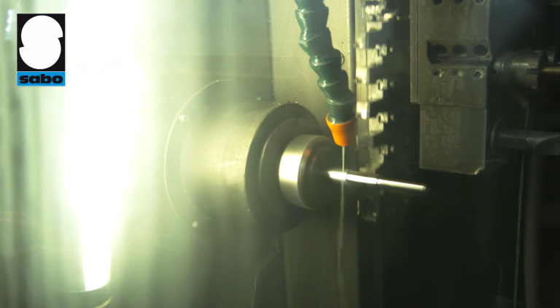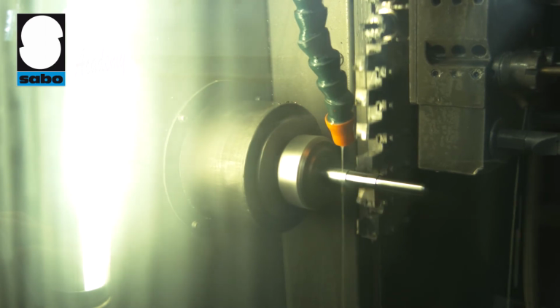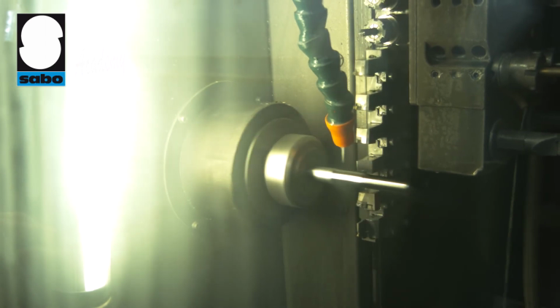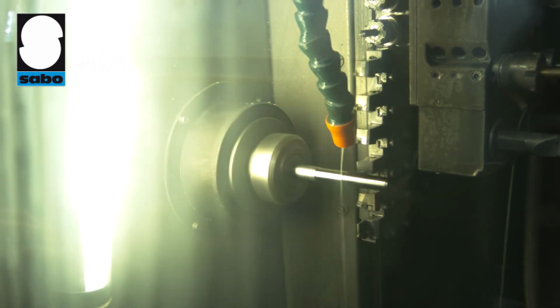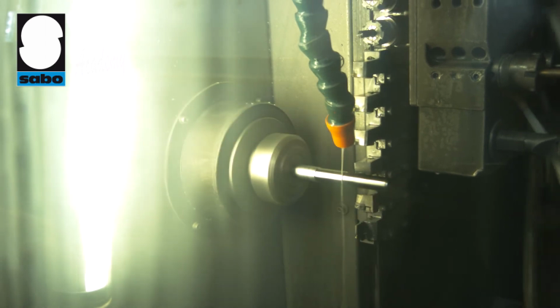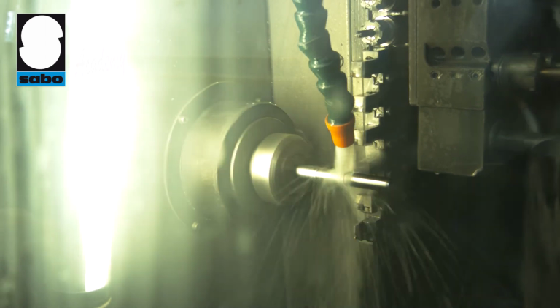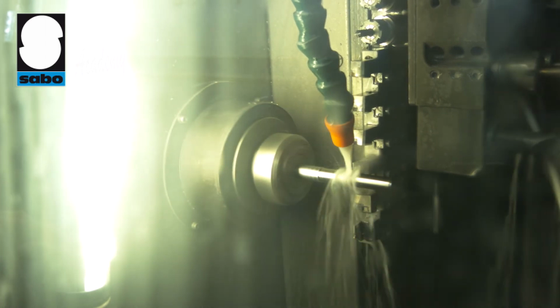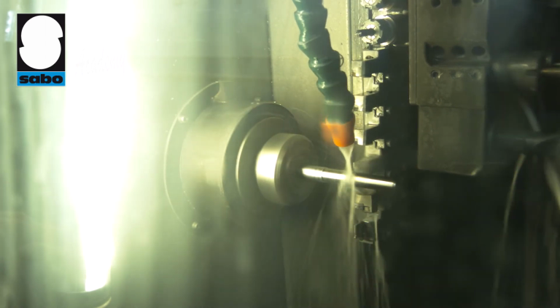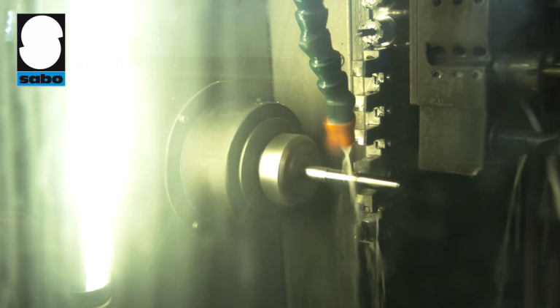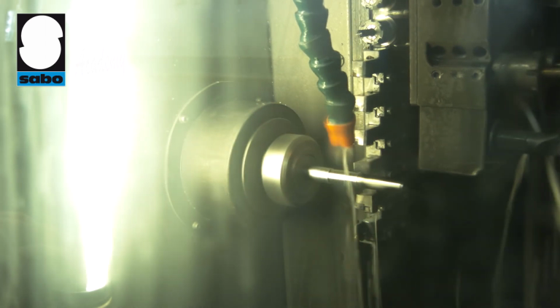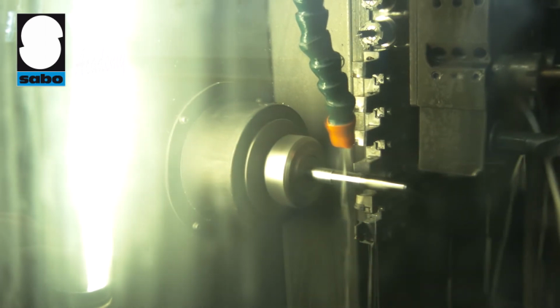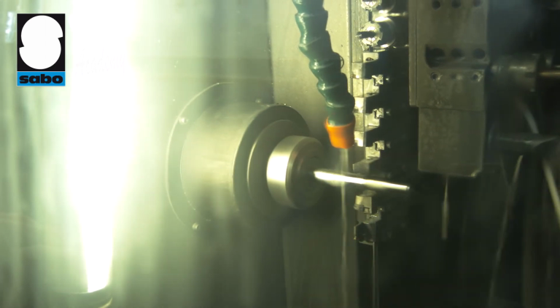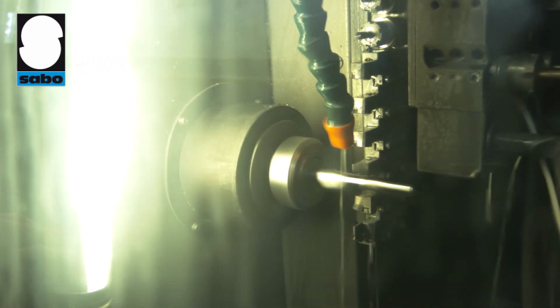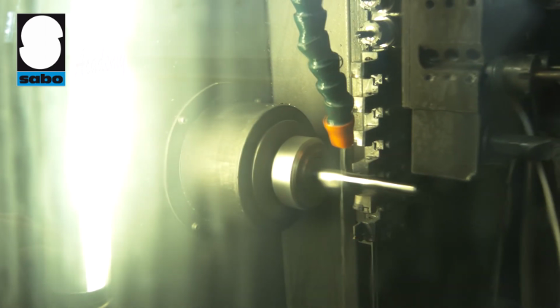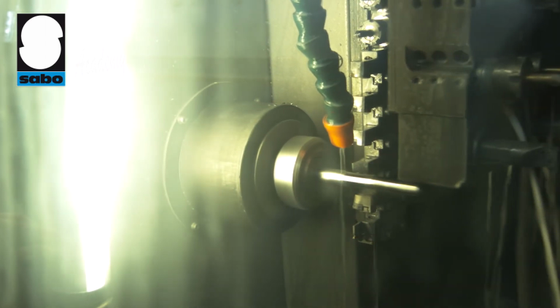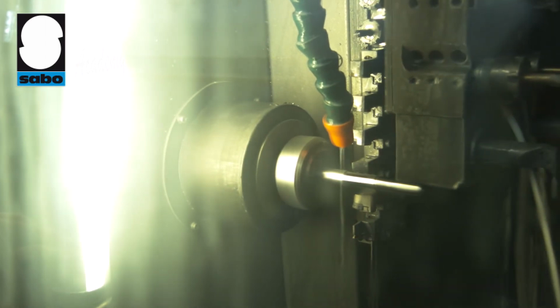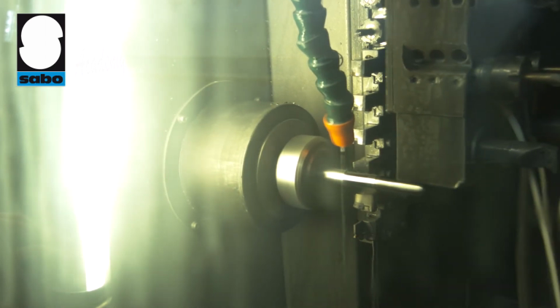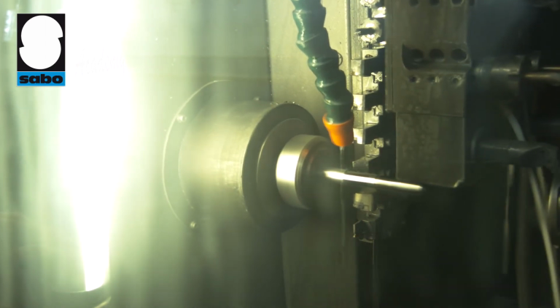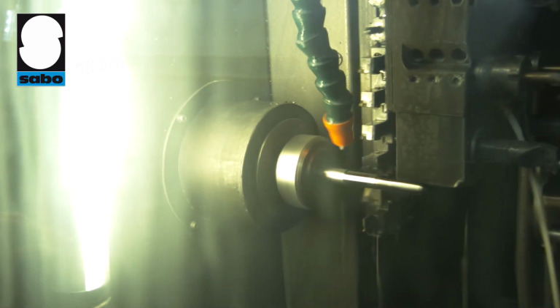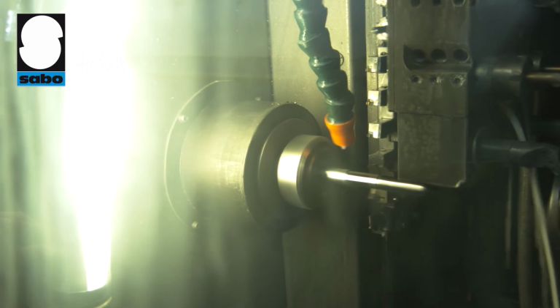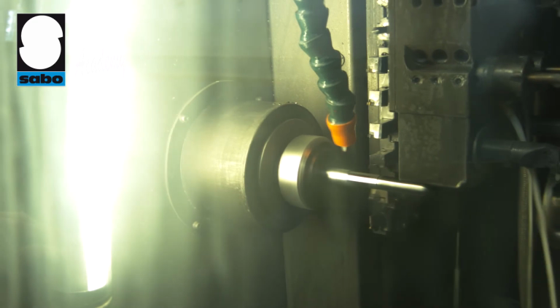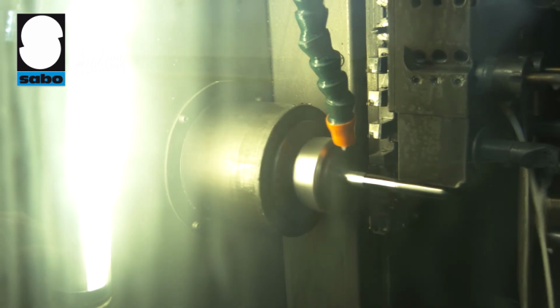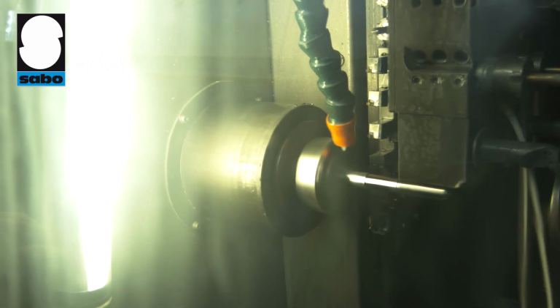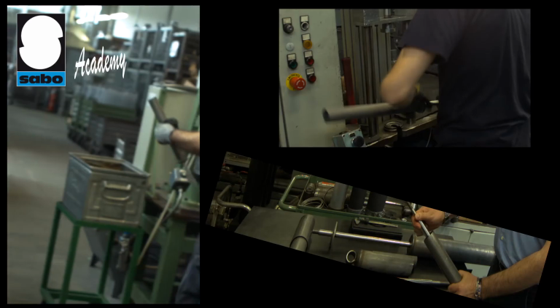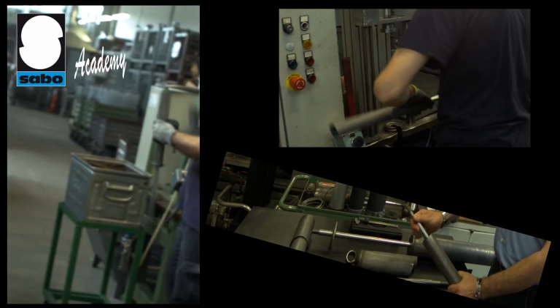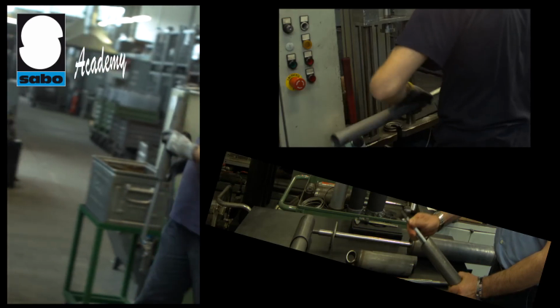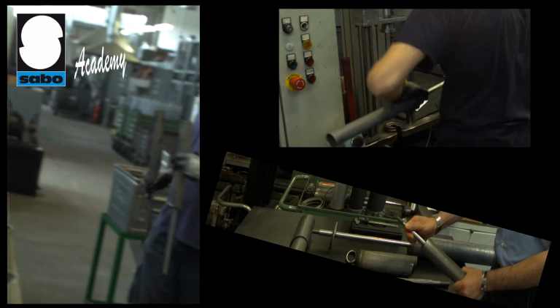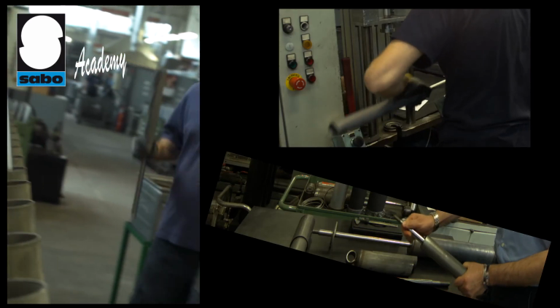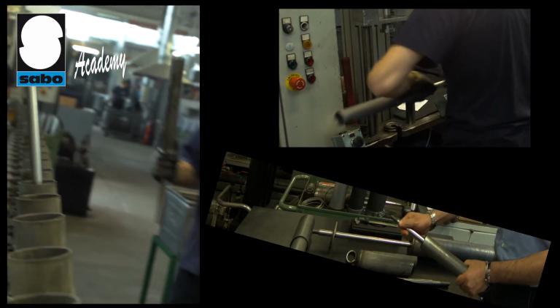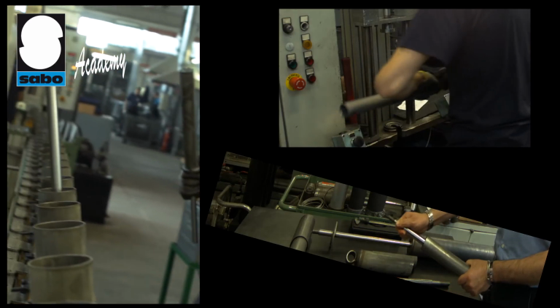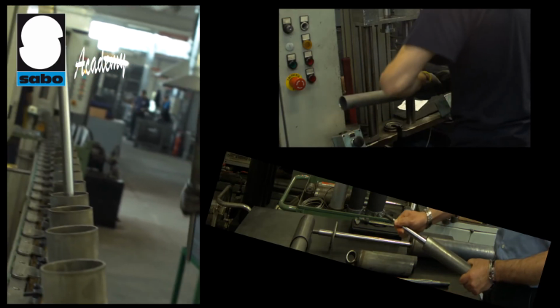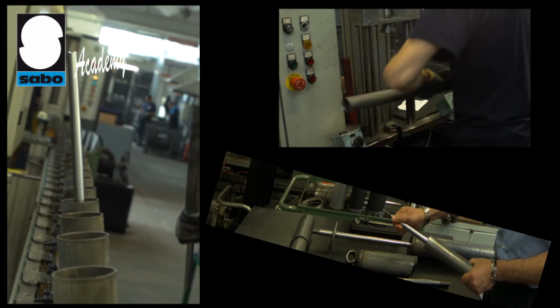Chromium Plating also allows light lubrication of the rod thanks to contact with the internal oil of the shock absorber, thus enhancing fluidity.